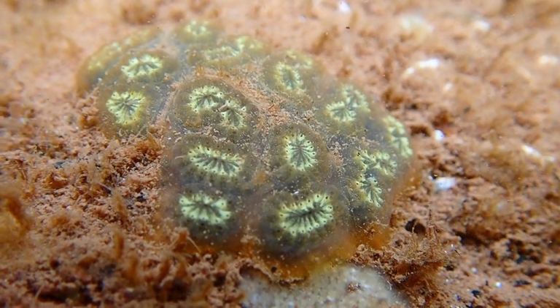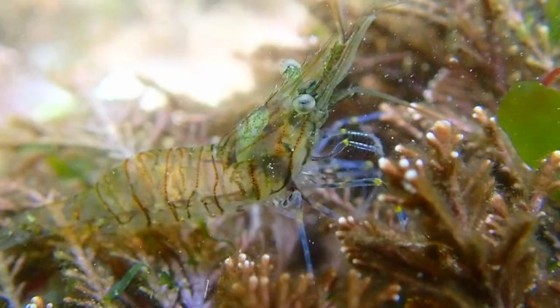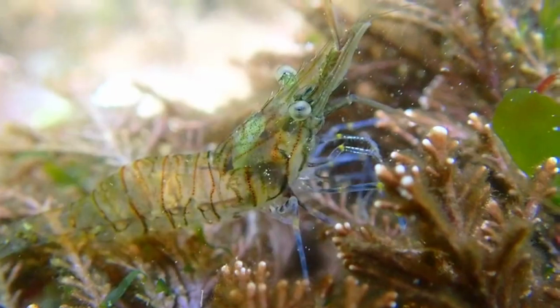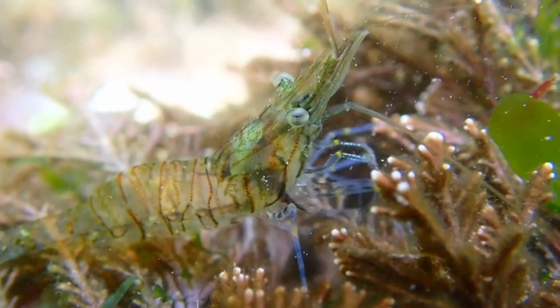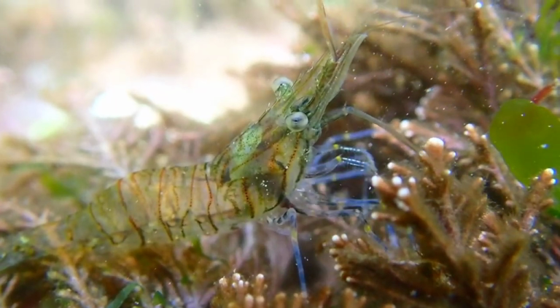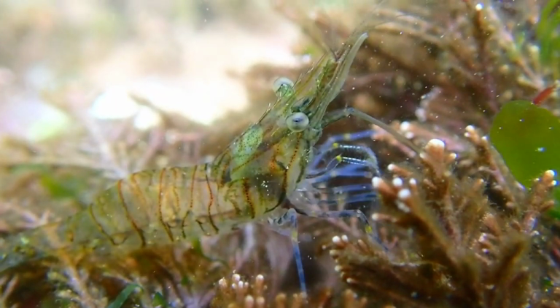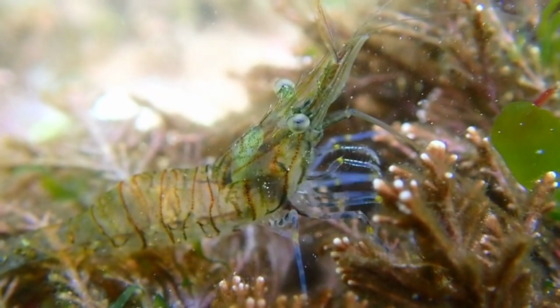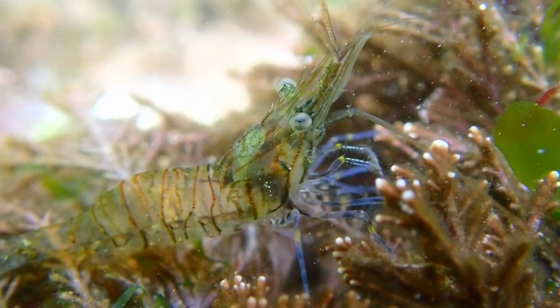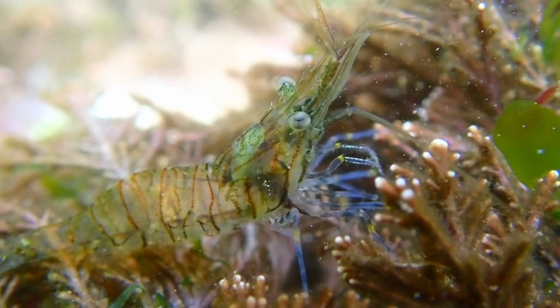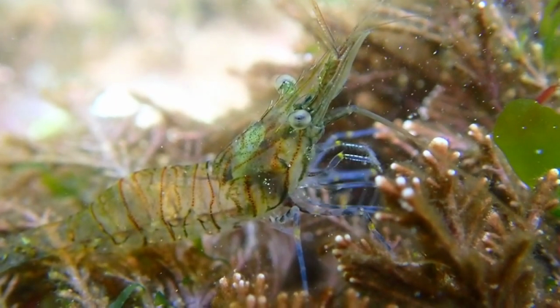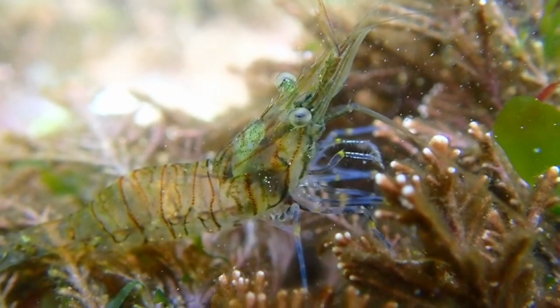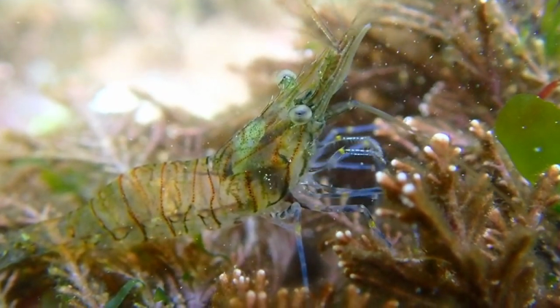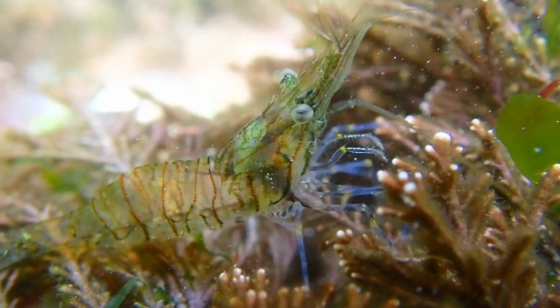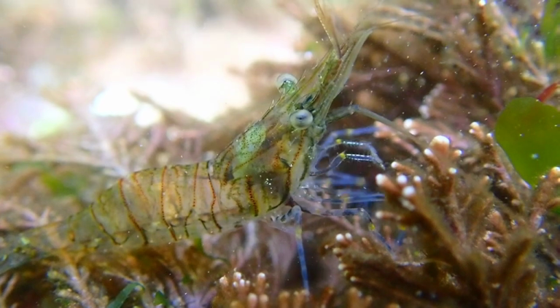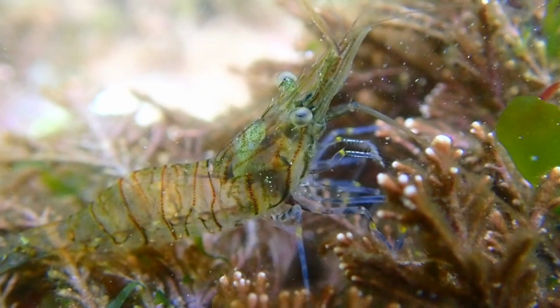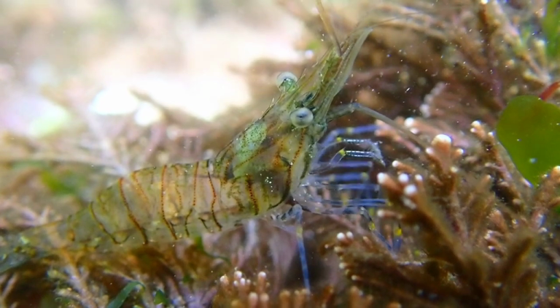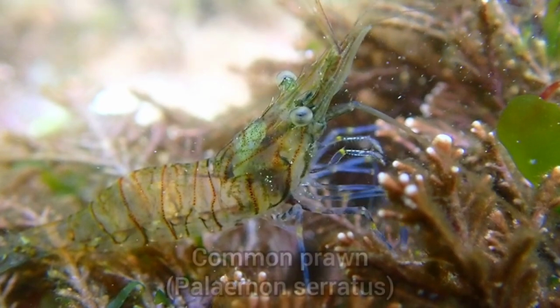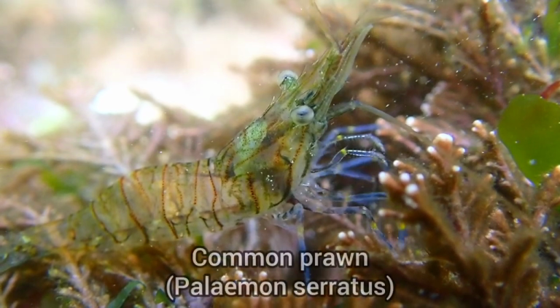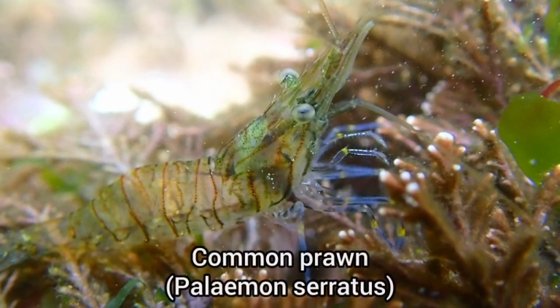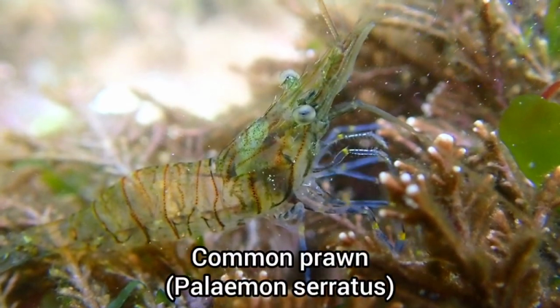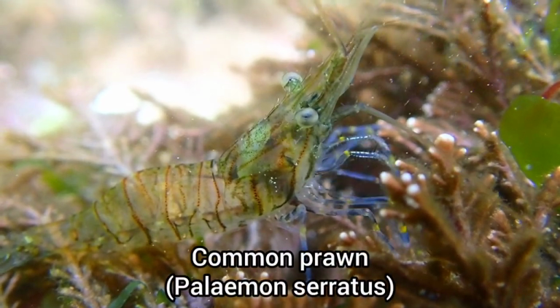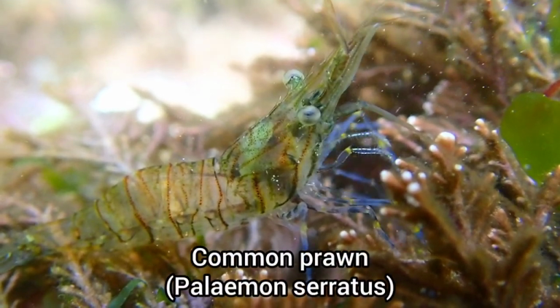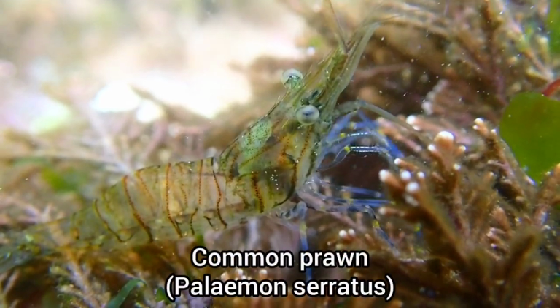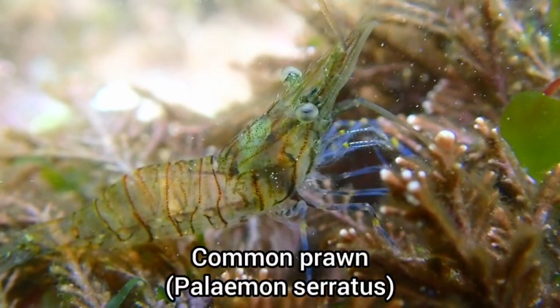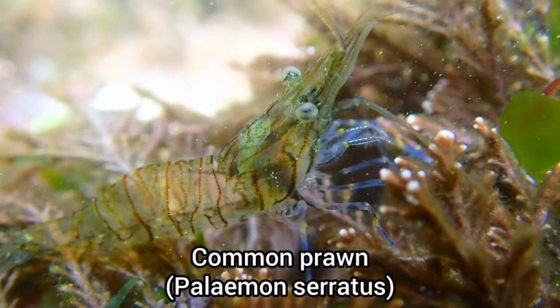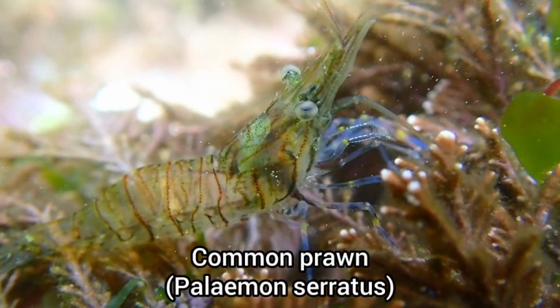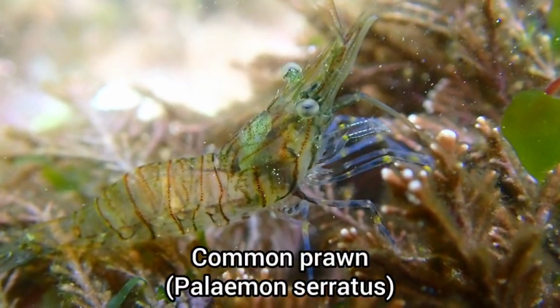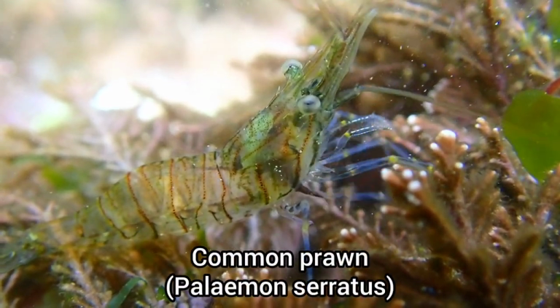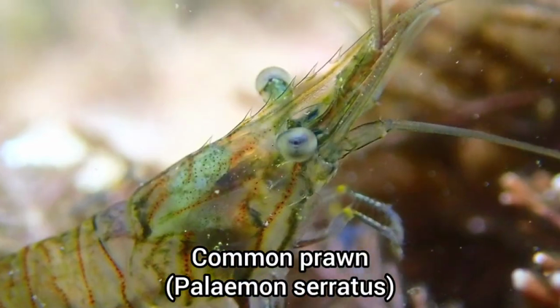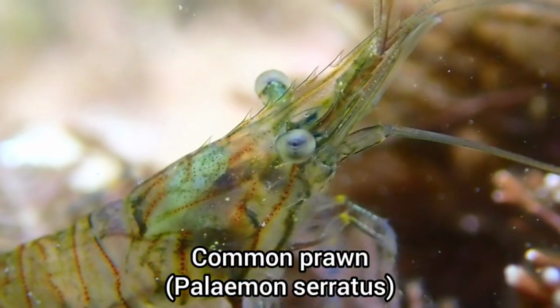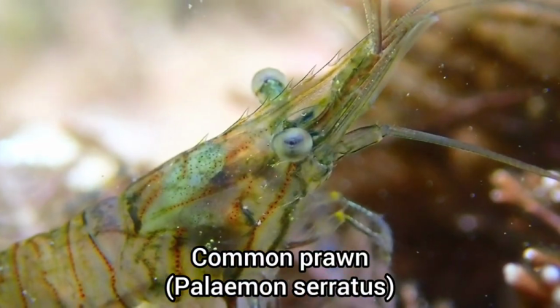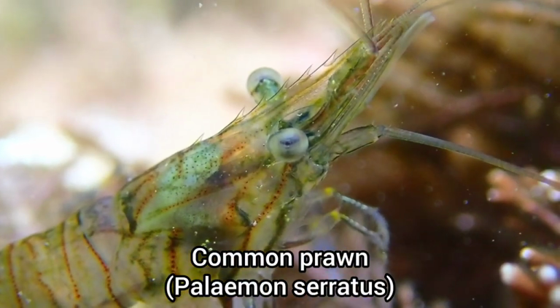While I was filming some seaweed, this curious common prawn emerged from a patch of coral weed to inspect my camera.